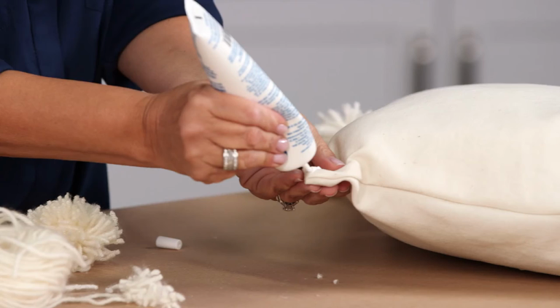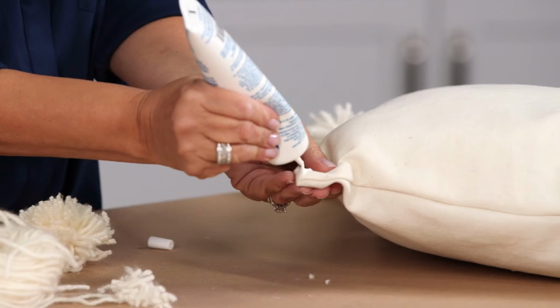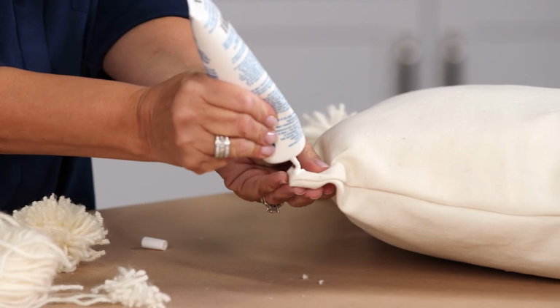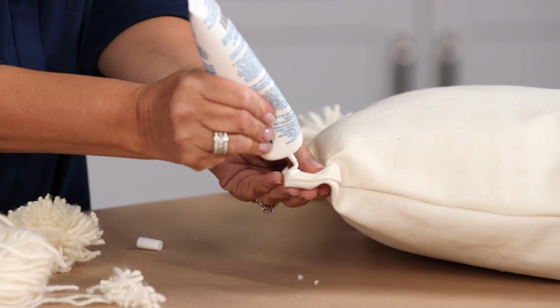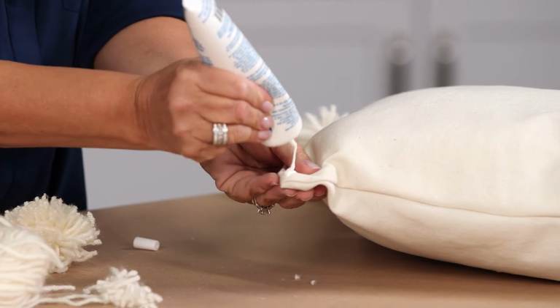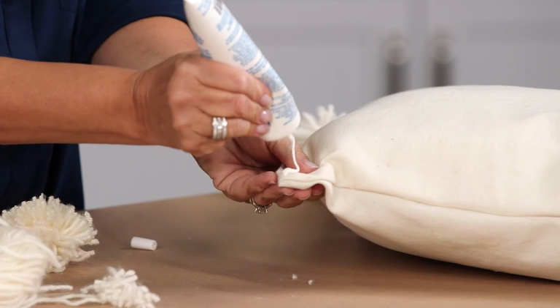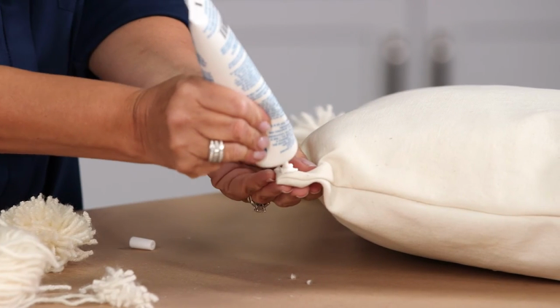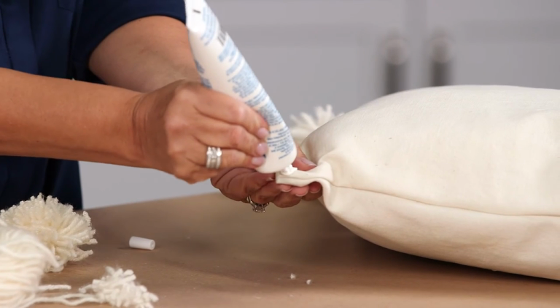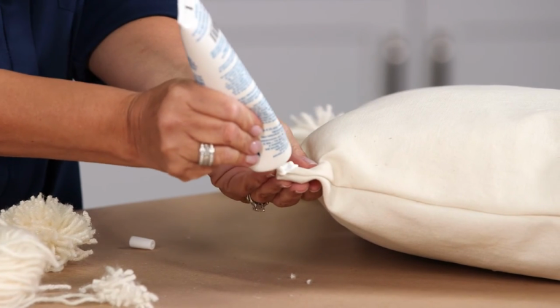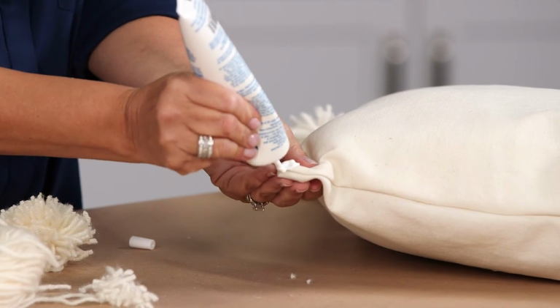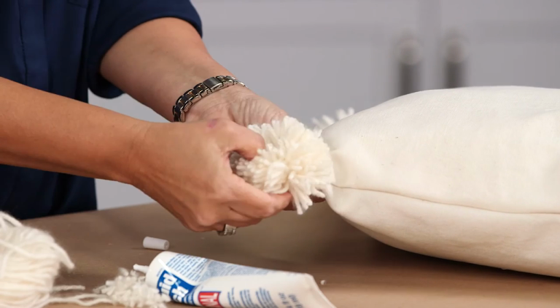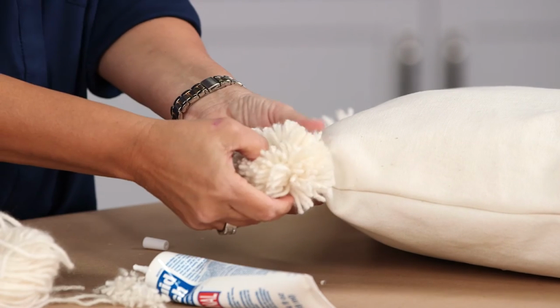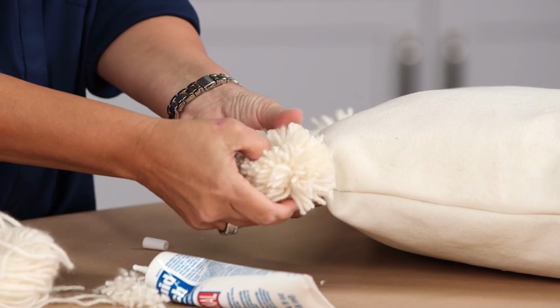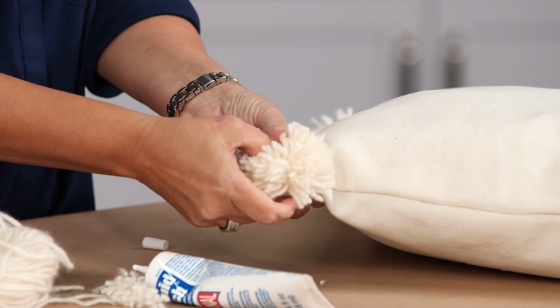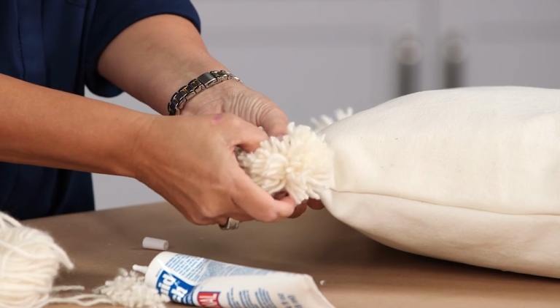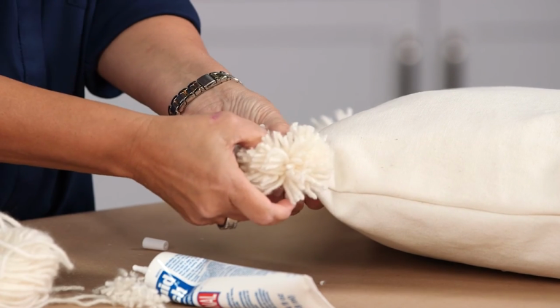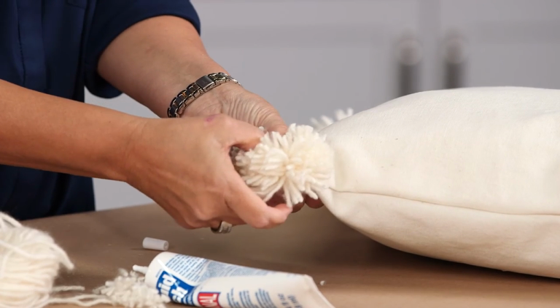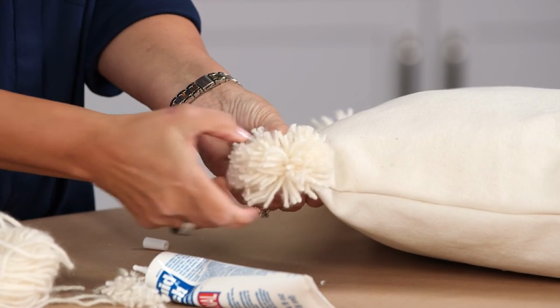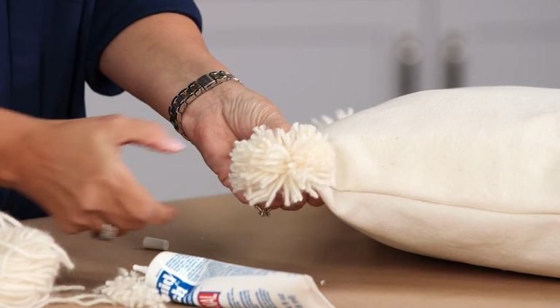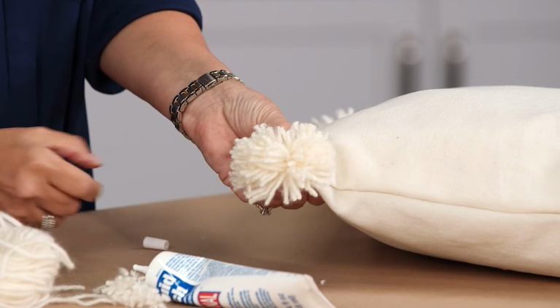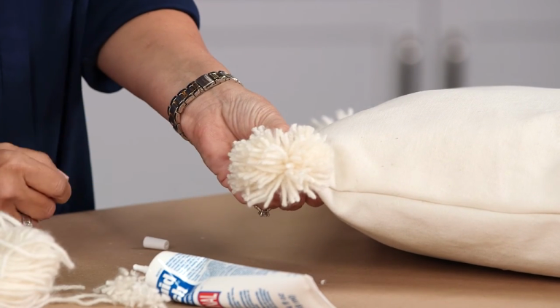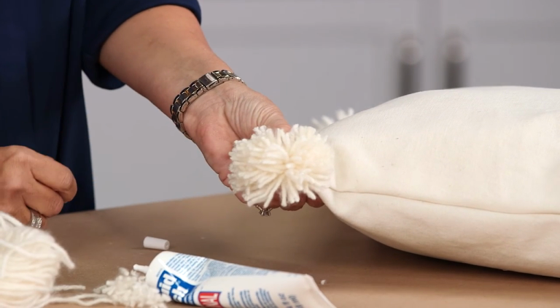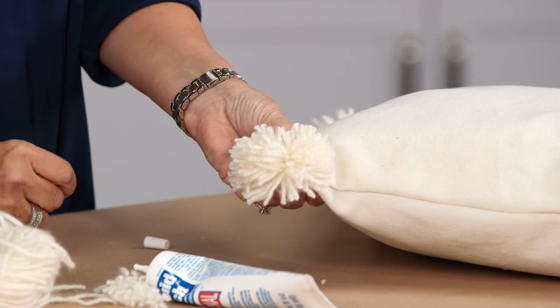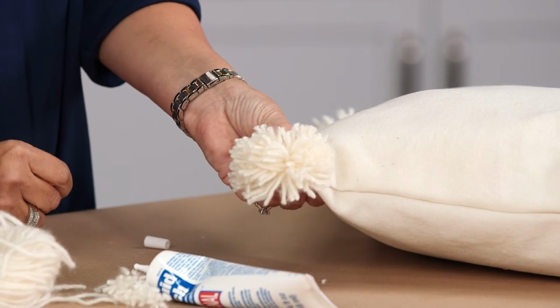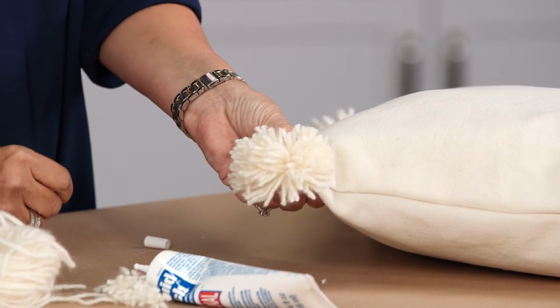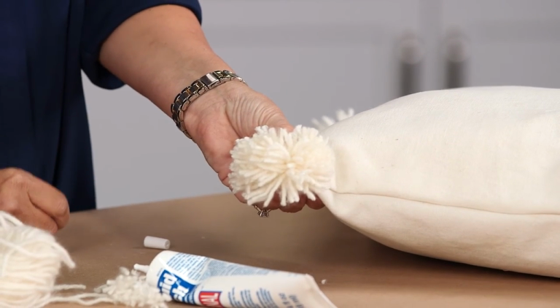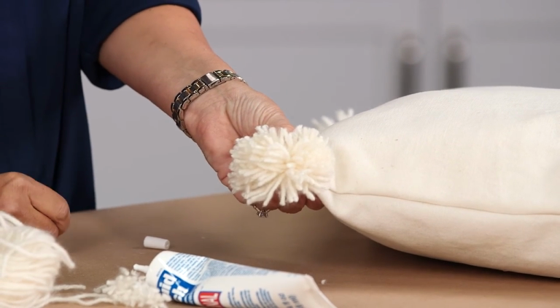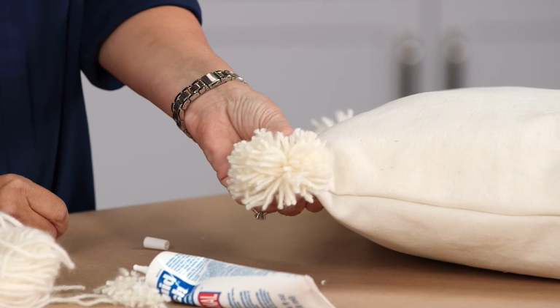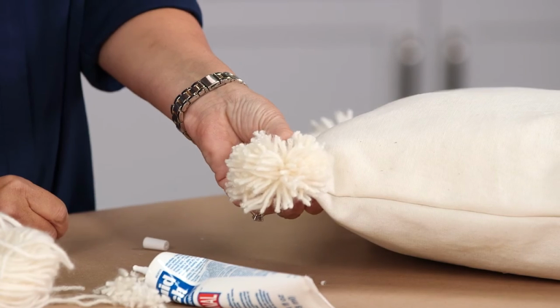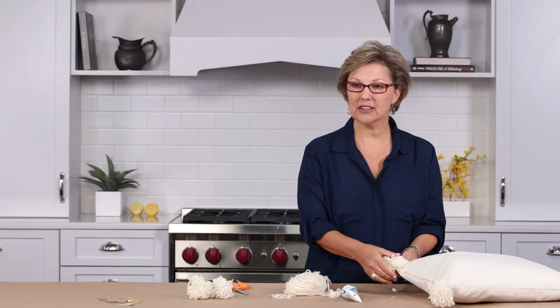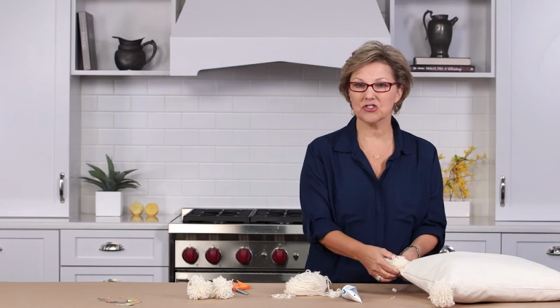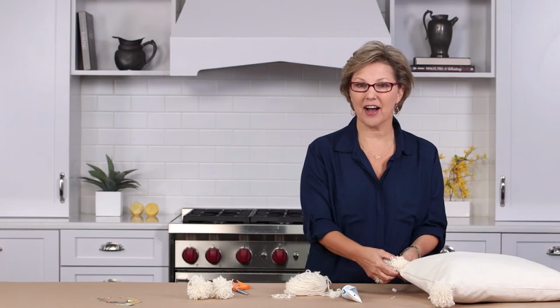Add some glue, place the pom-pom, and hold it for a few seconds until it dries.